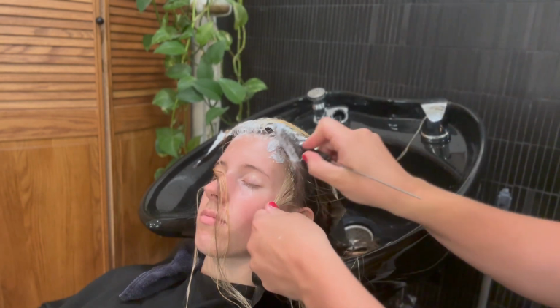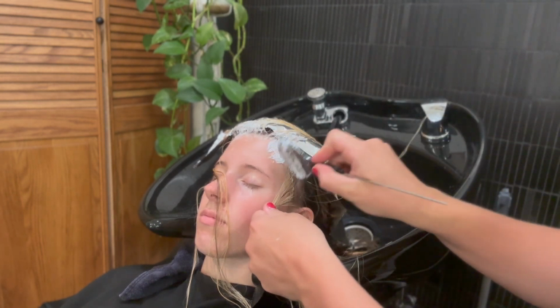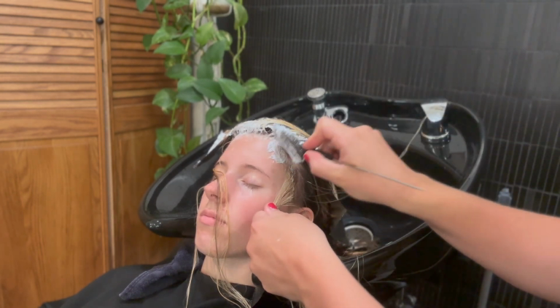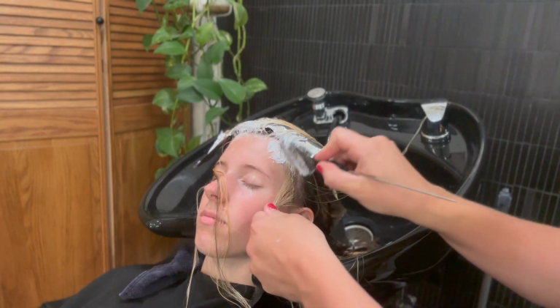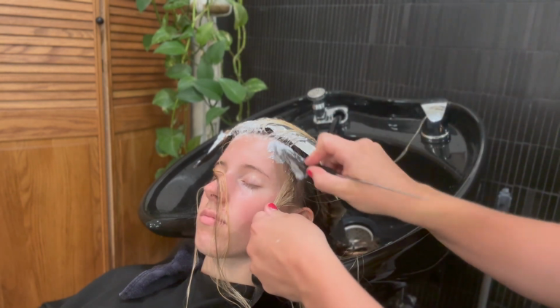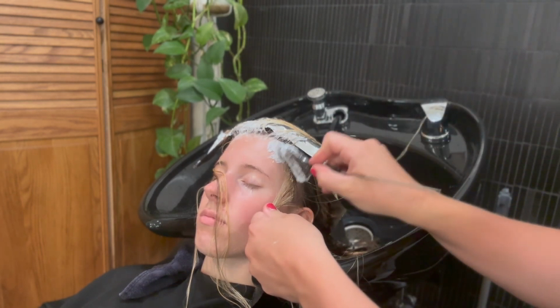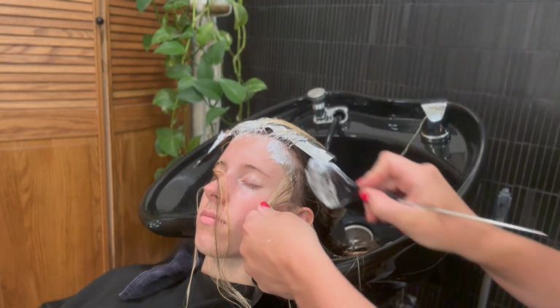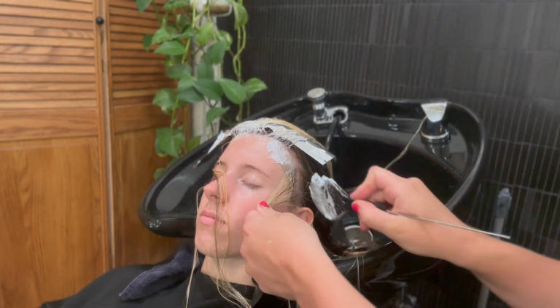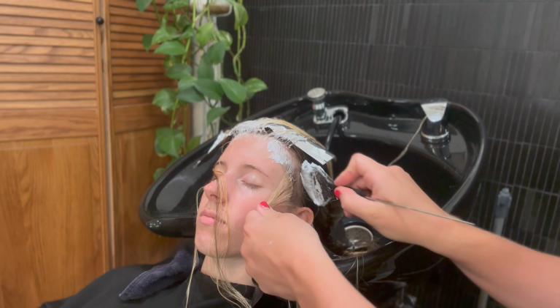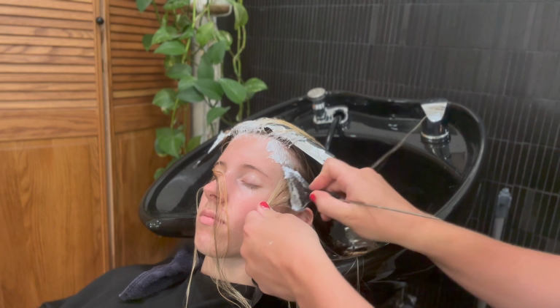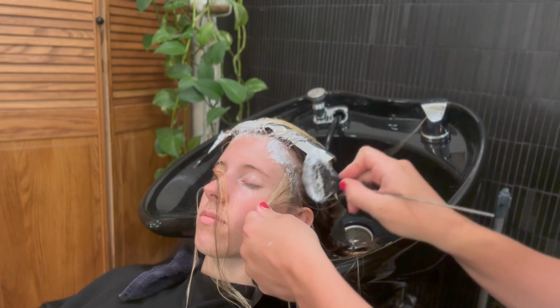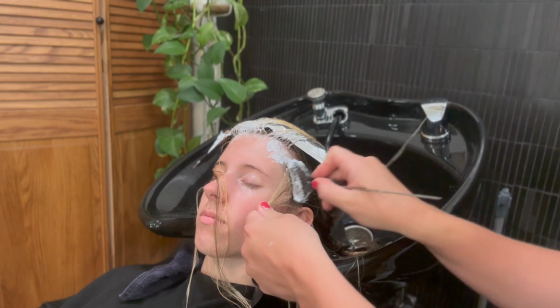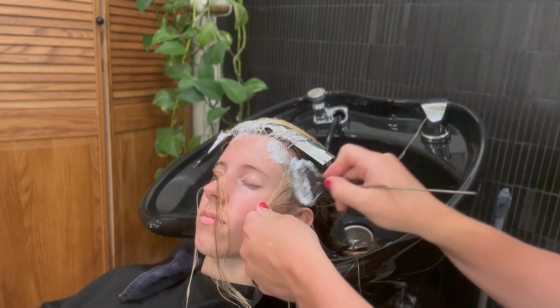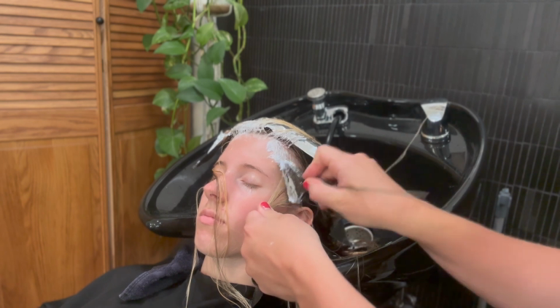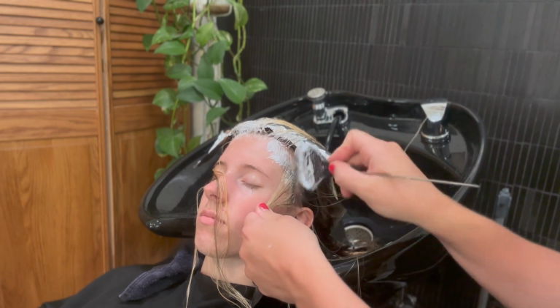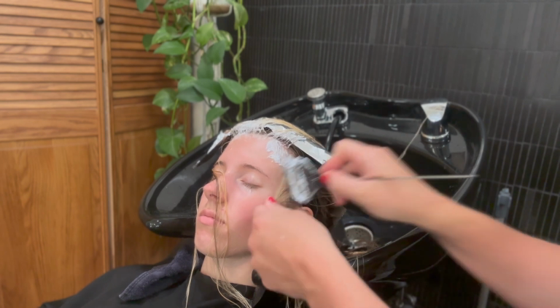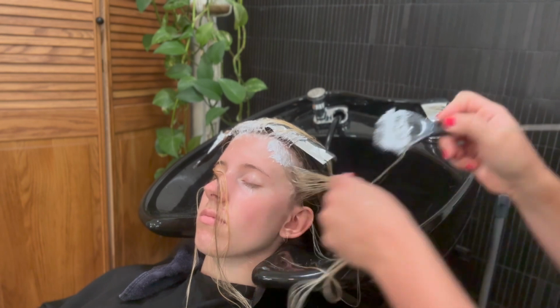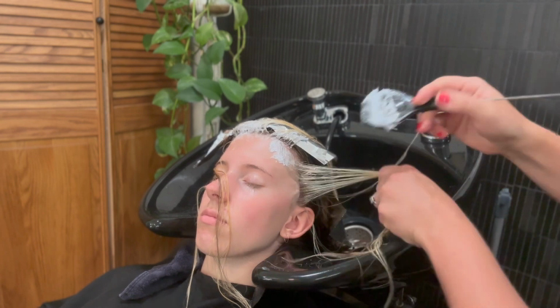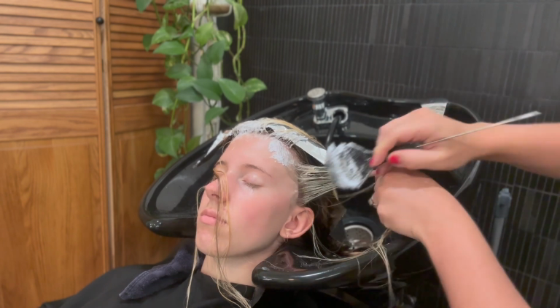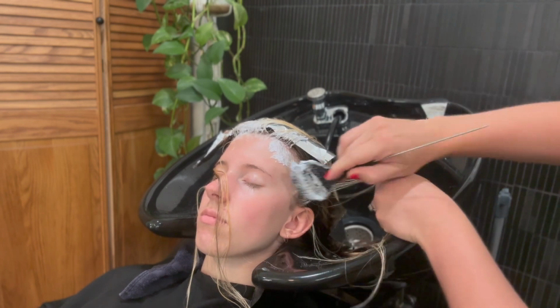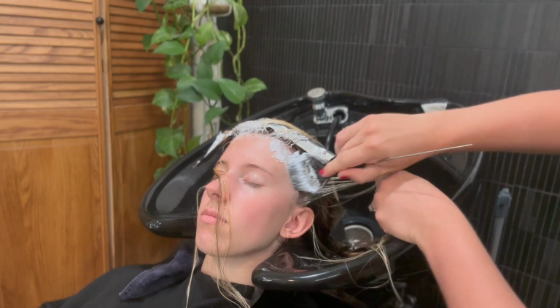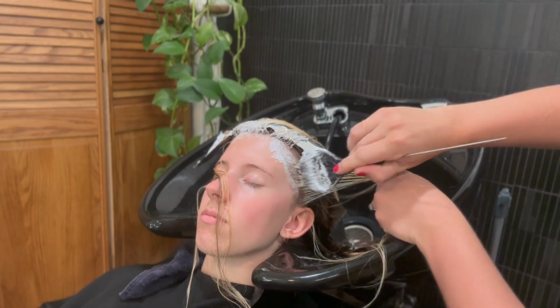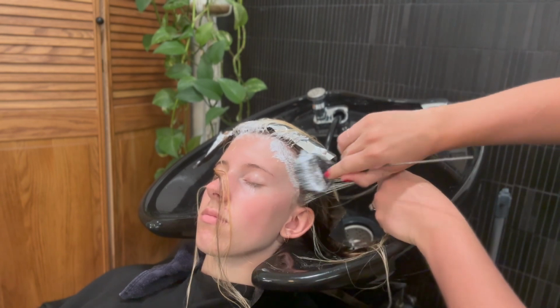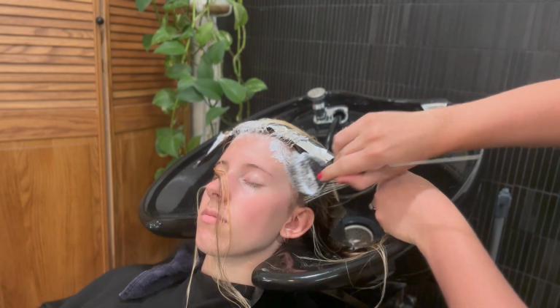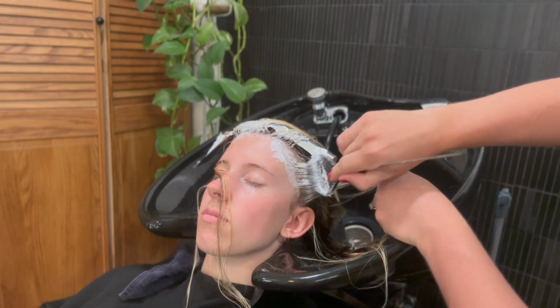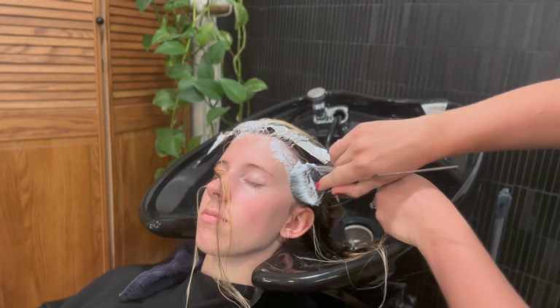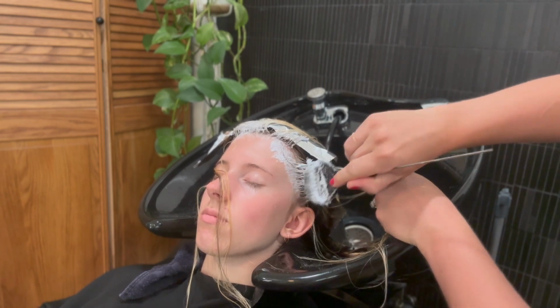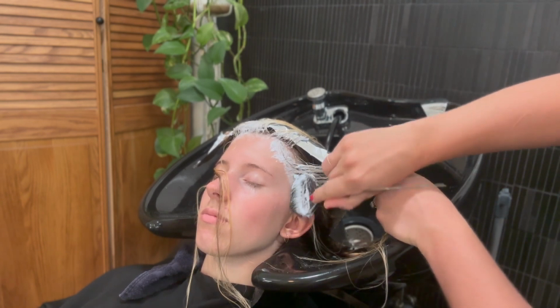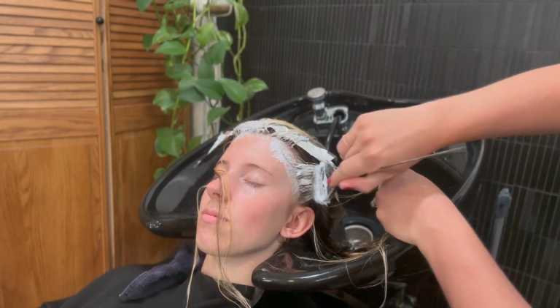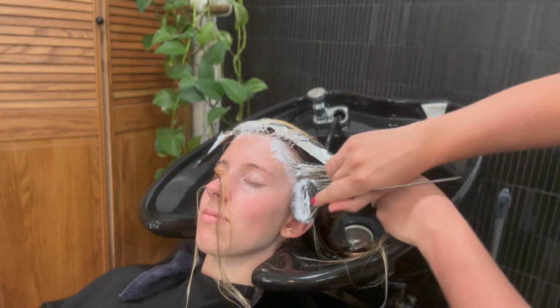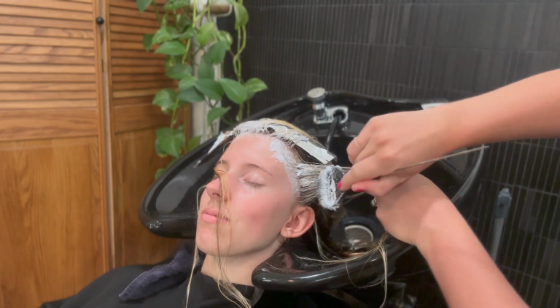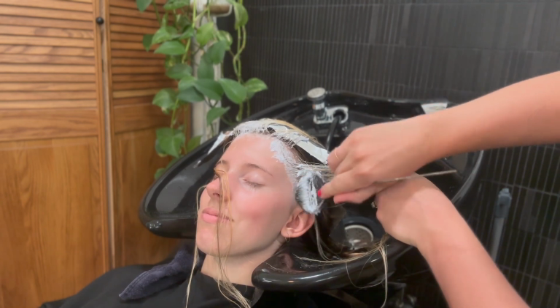This helps to get all the little baby hairs that she has around her face and get all those nice and bright.